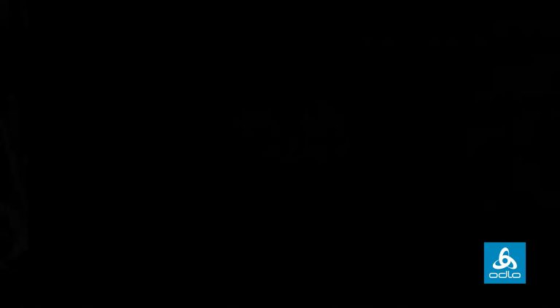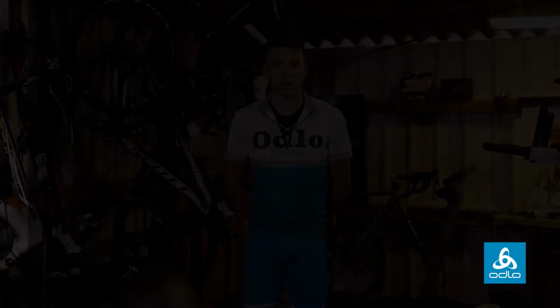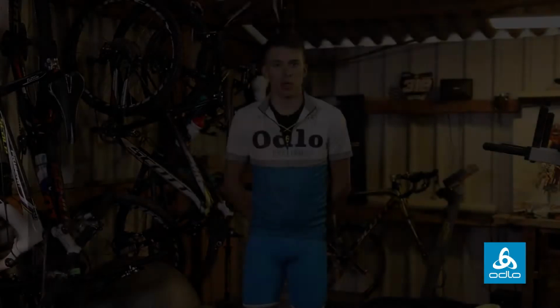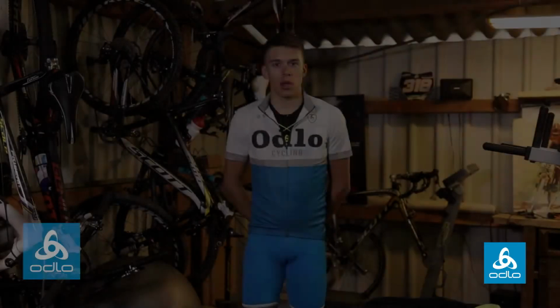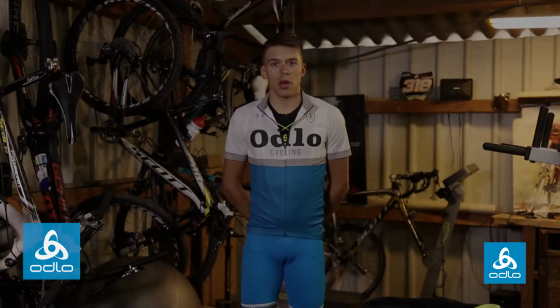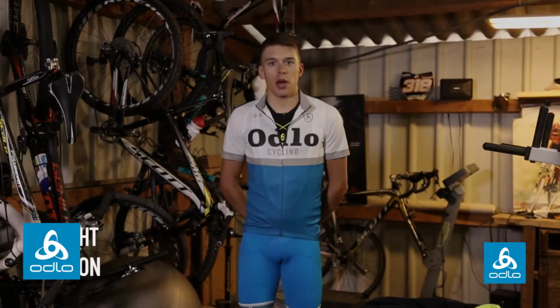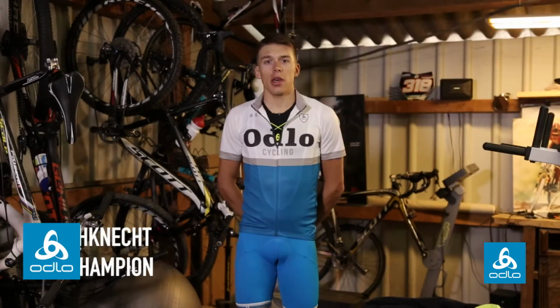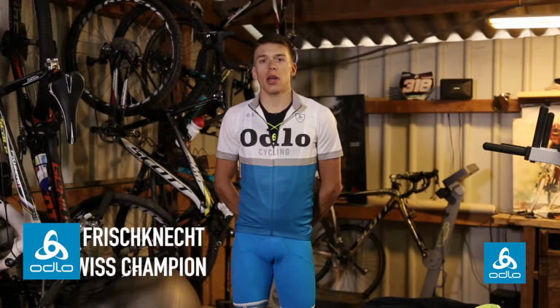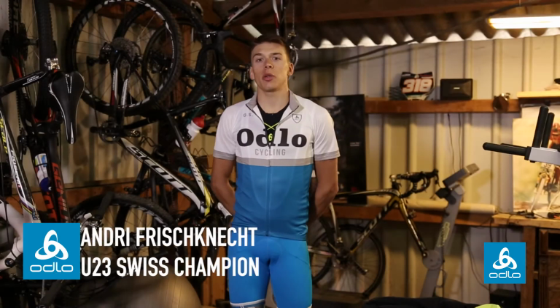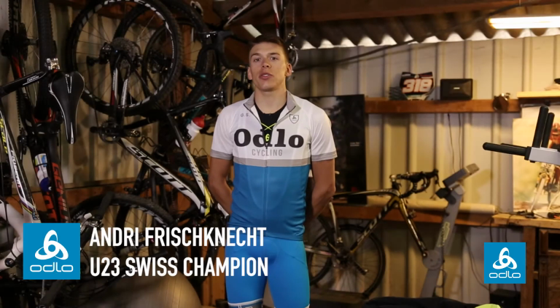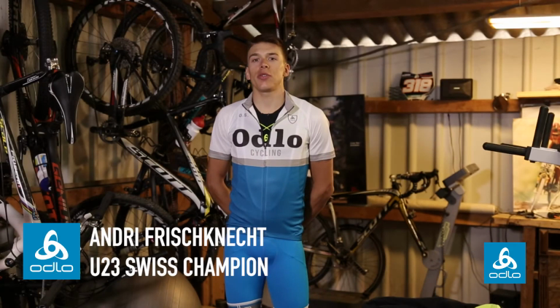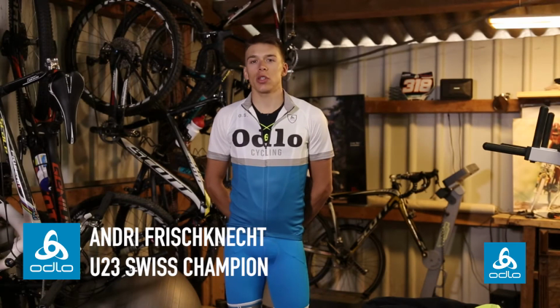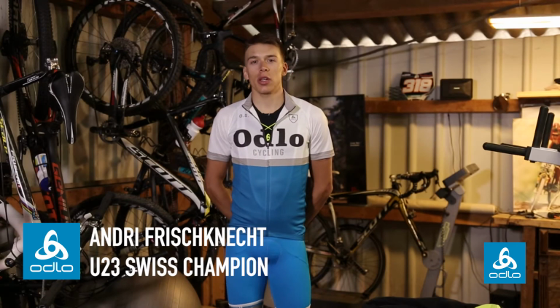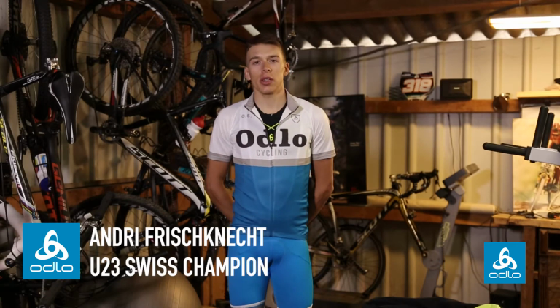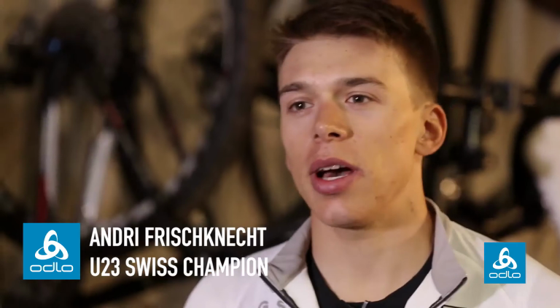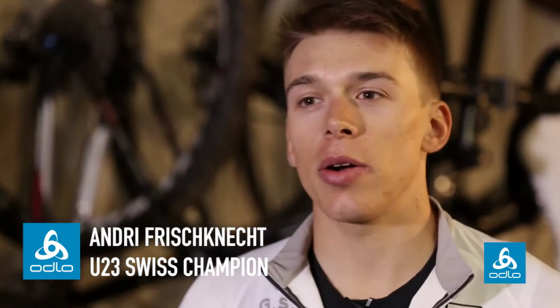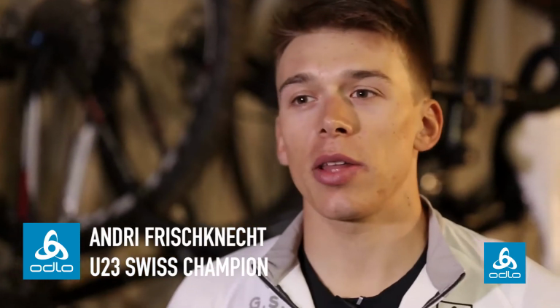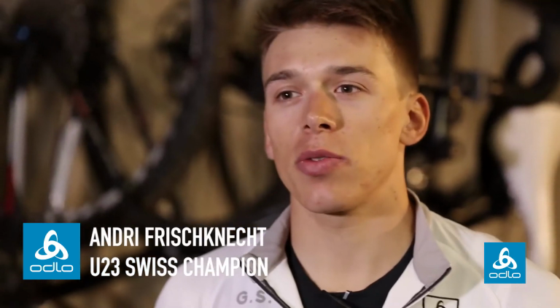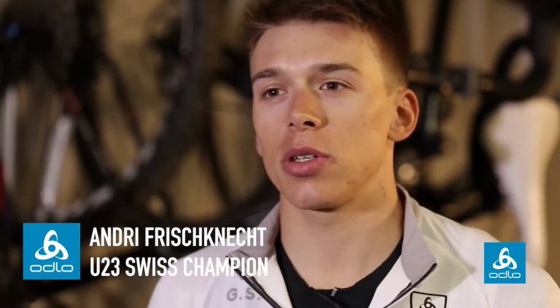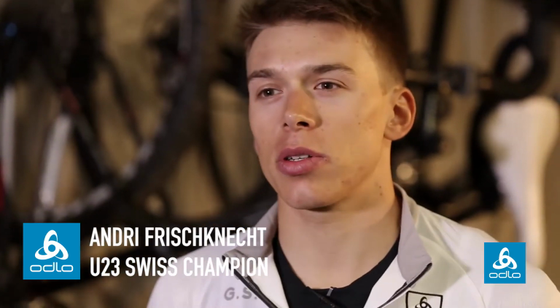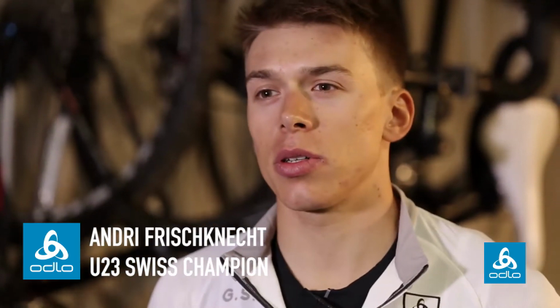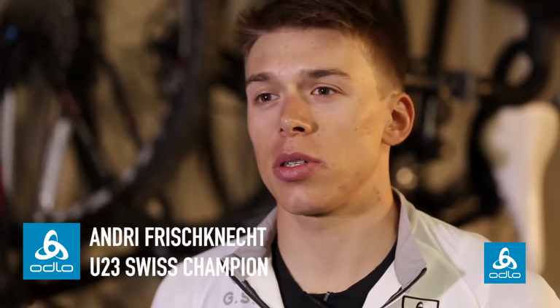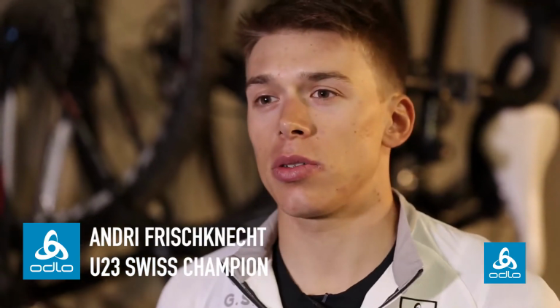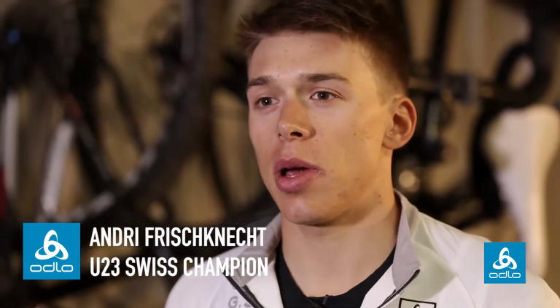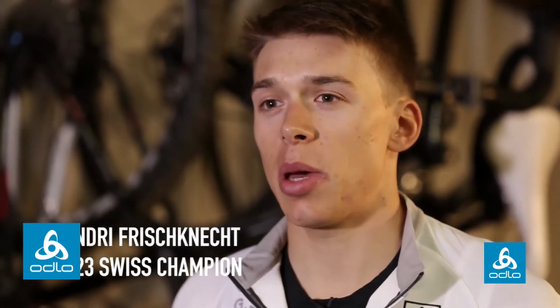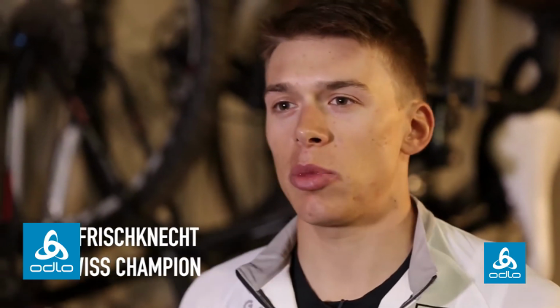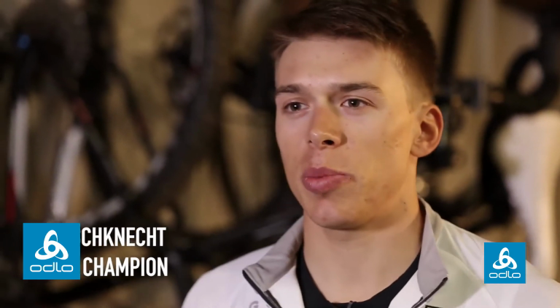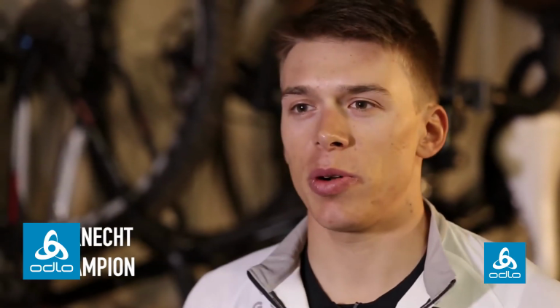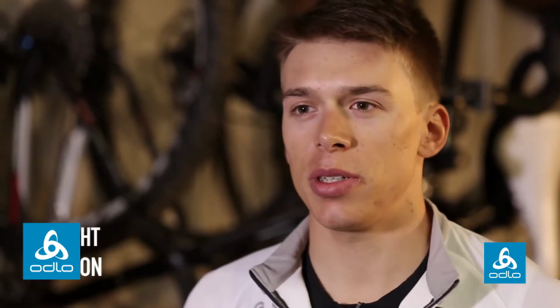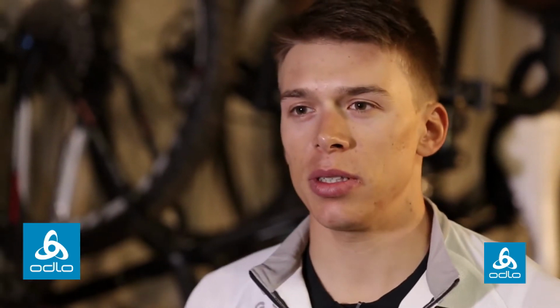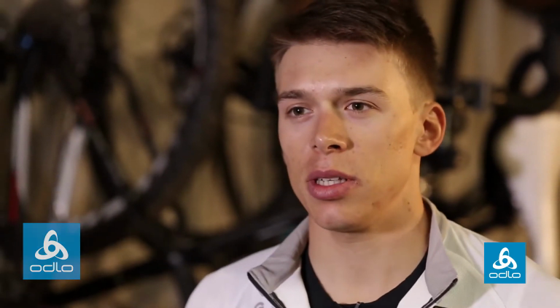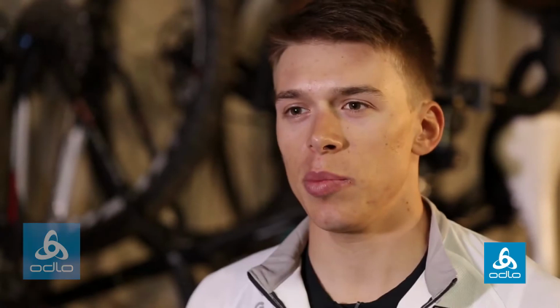Hi, I'm Andre Frischner. I ride for the Scott SRAM MTB Racing Team.